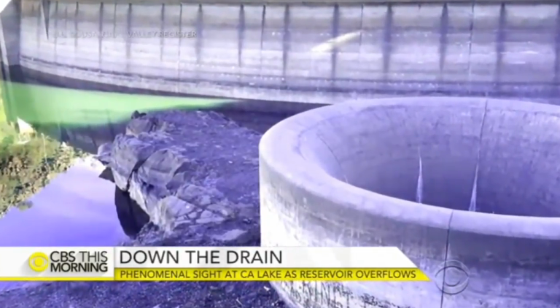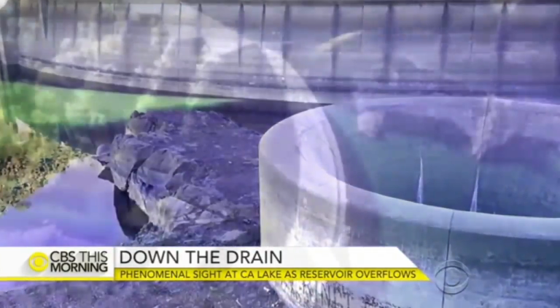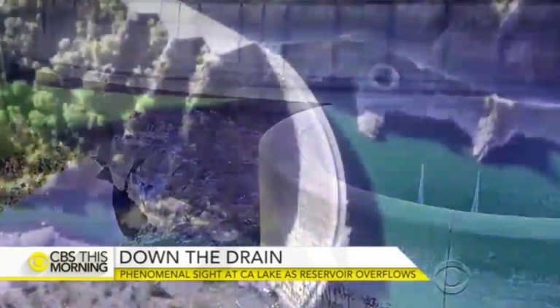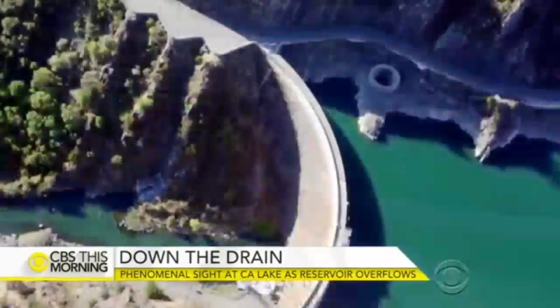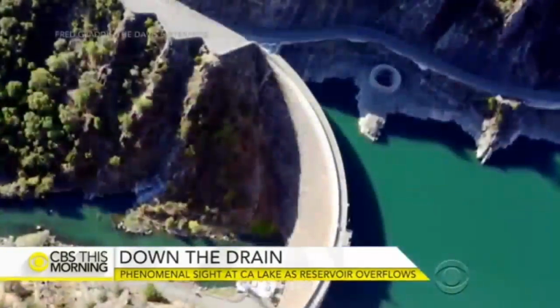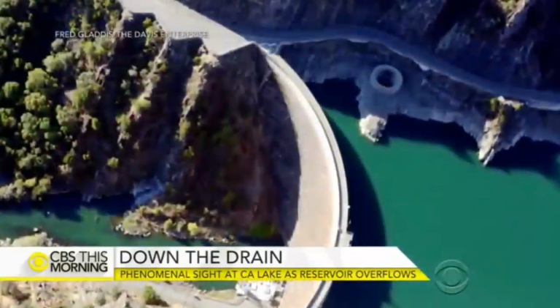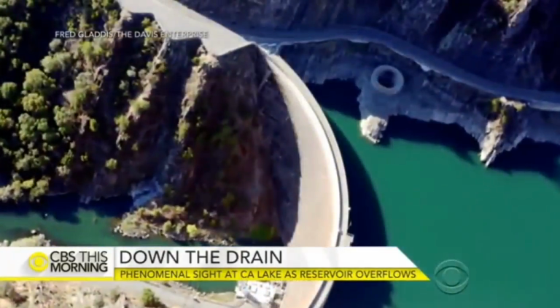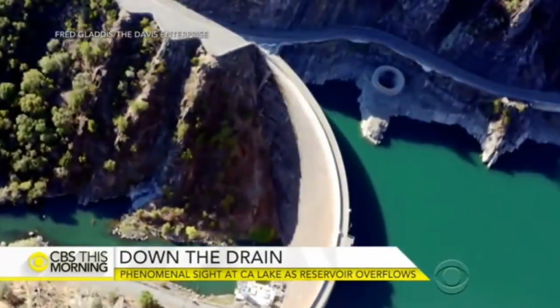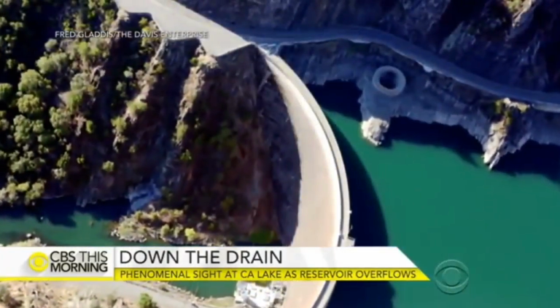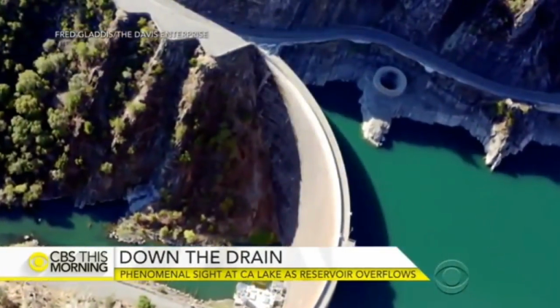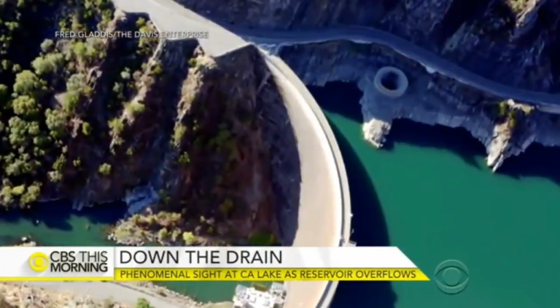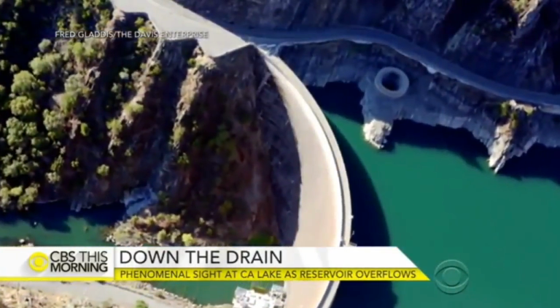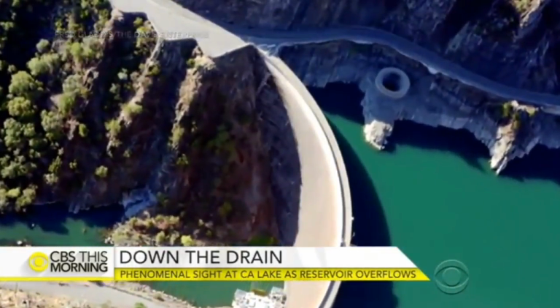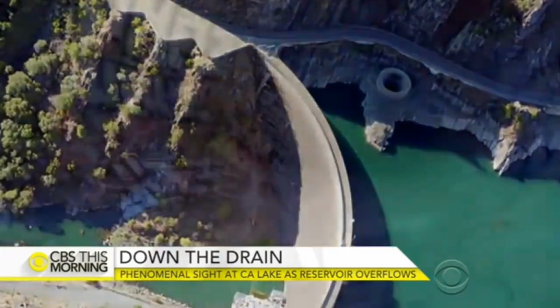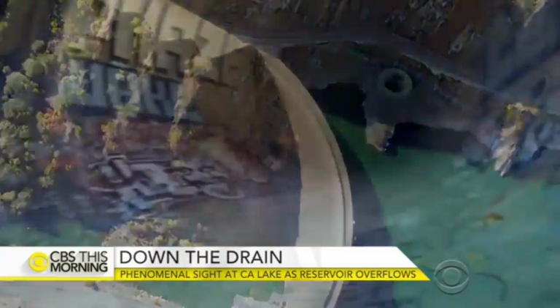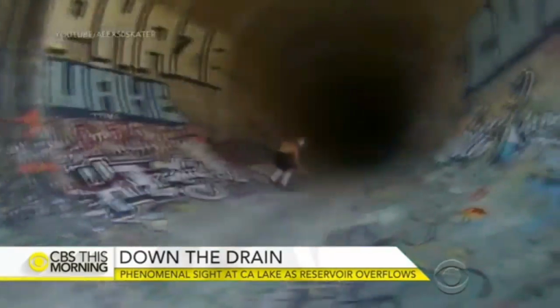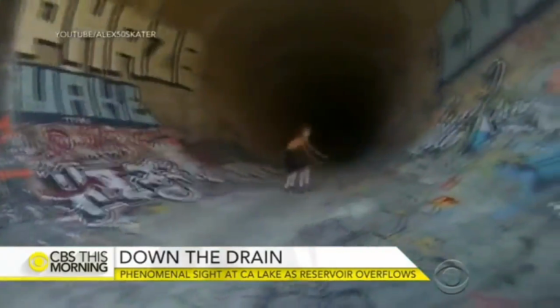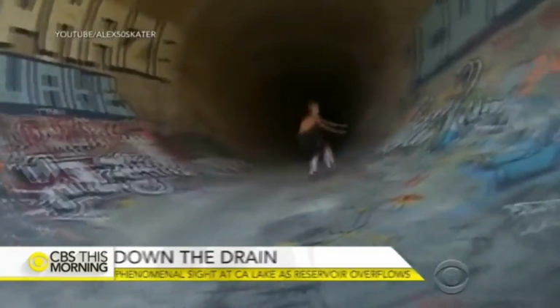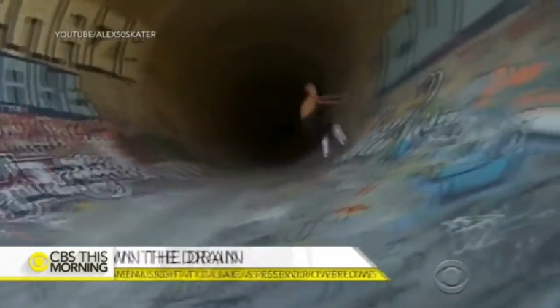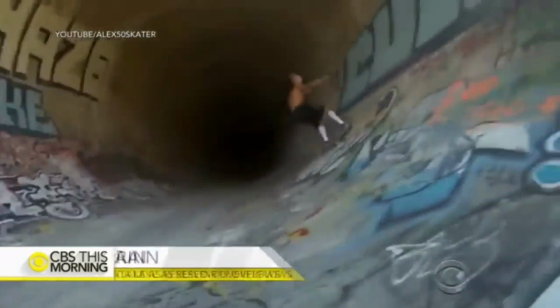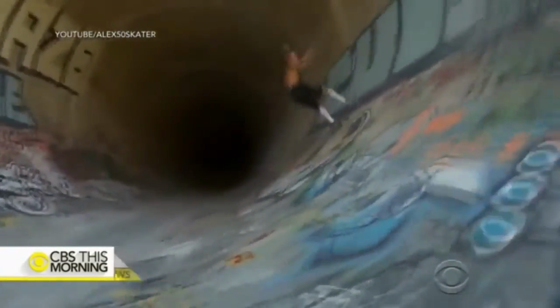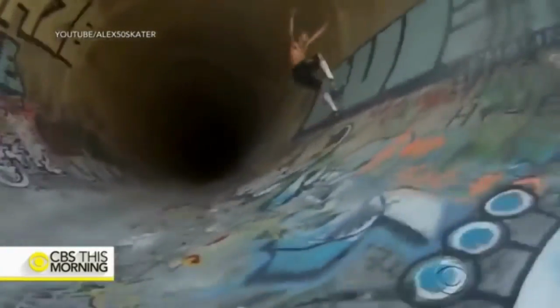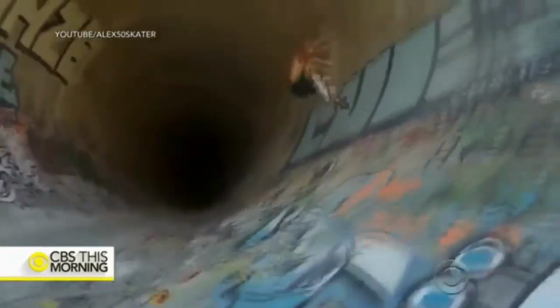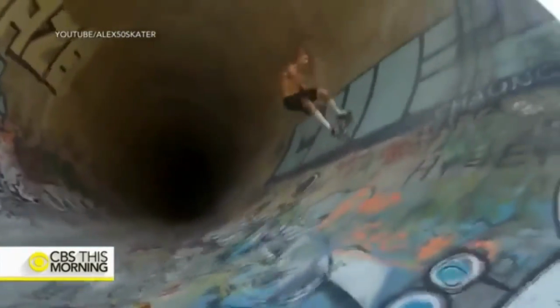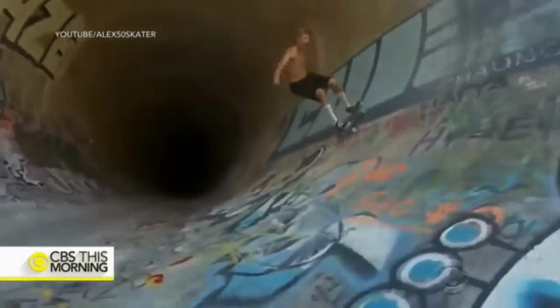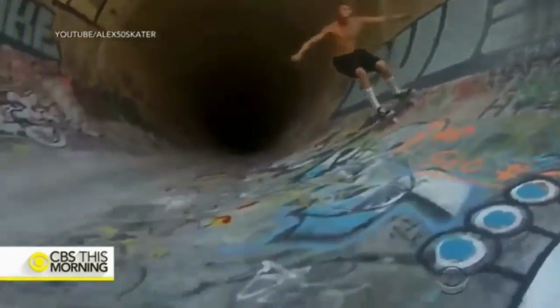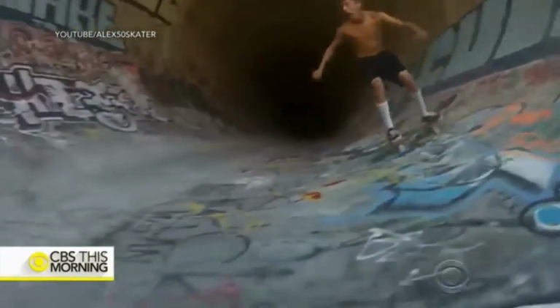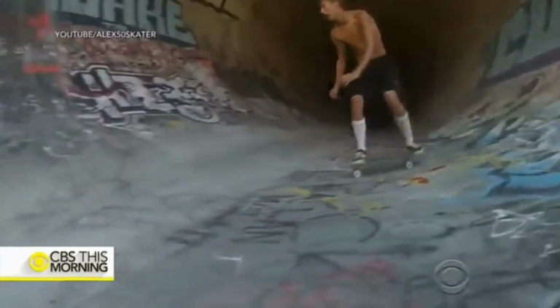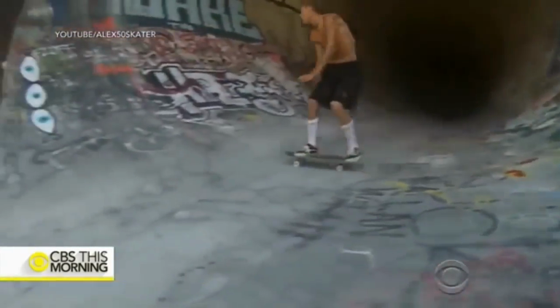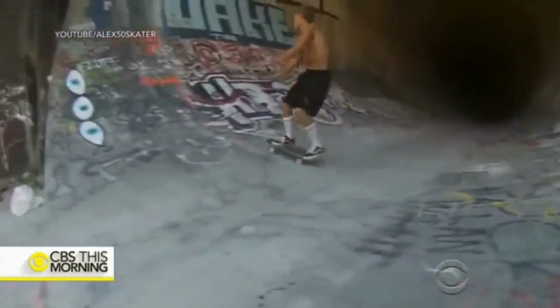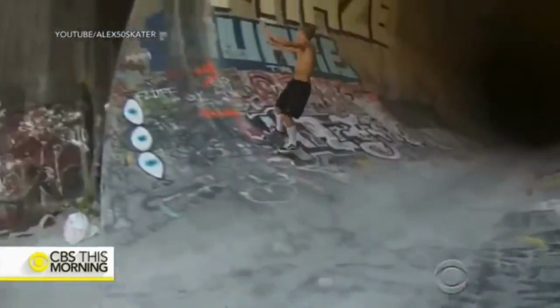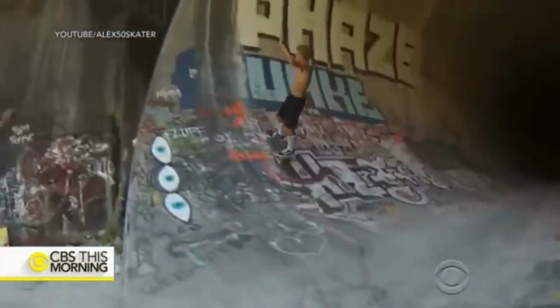This is what the drain has looked like during California's drought — so dry that it became an unofficial skateboard park.